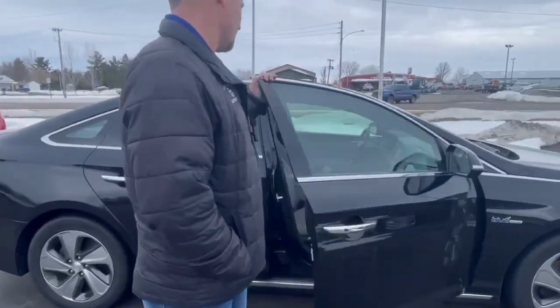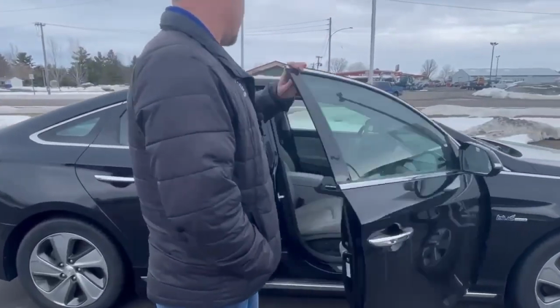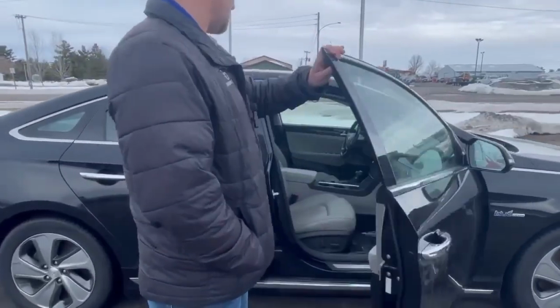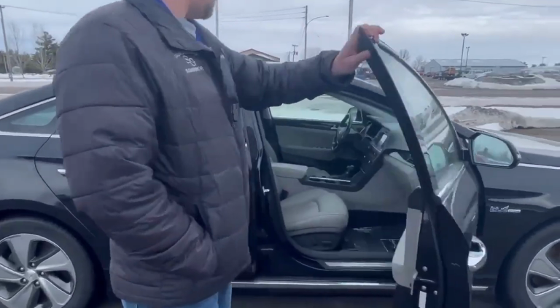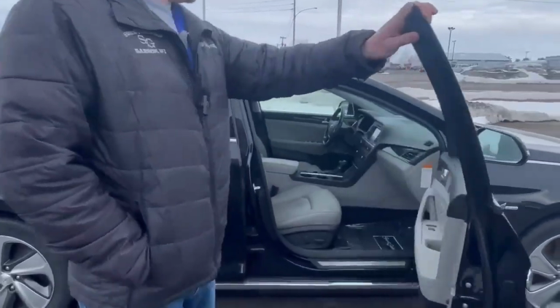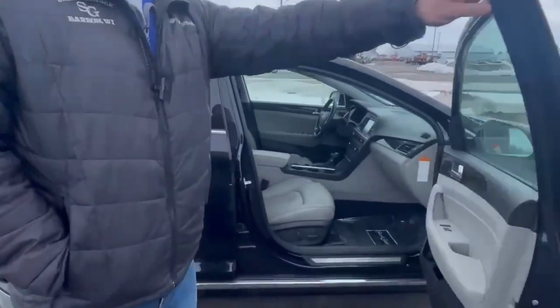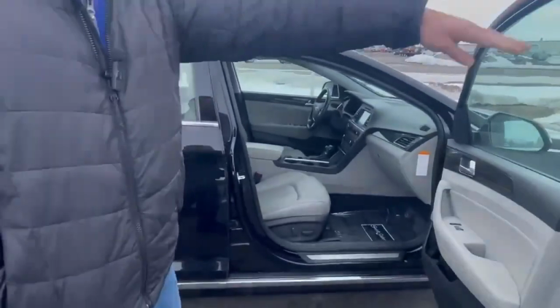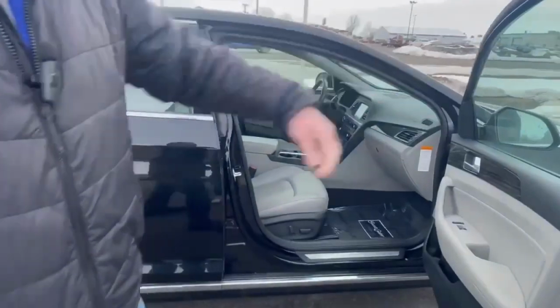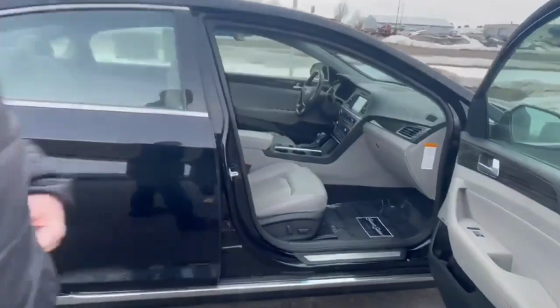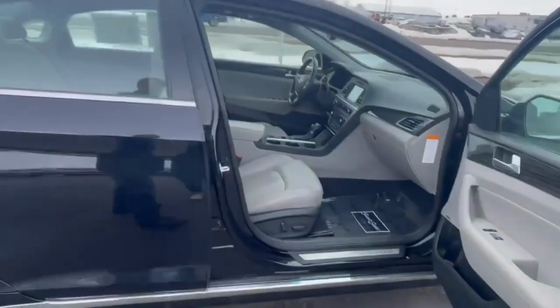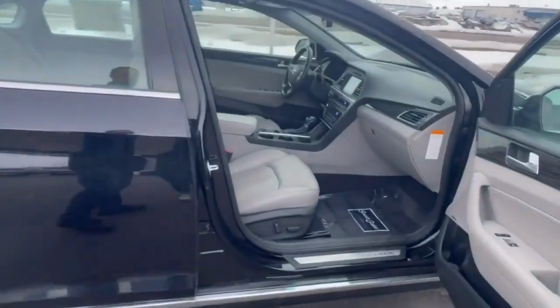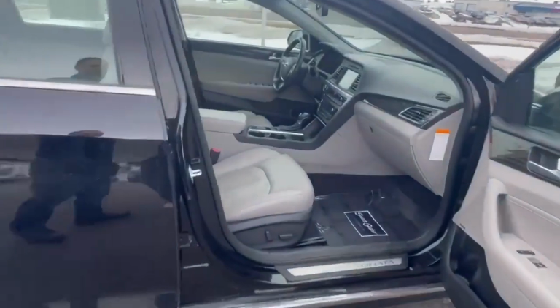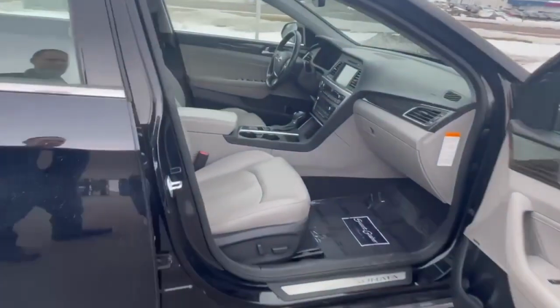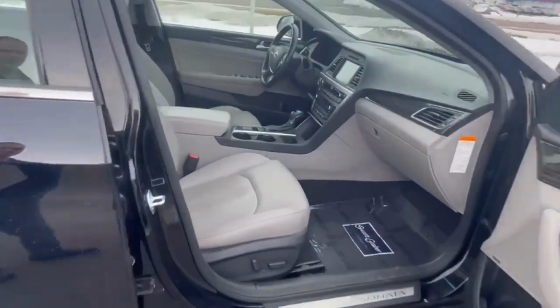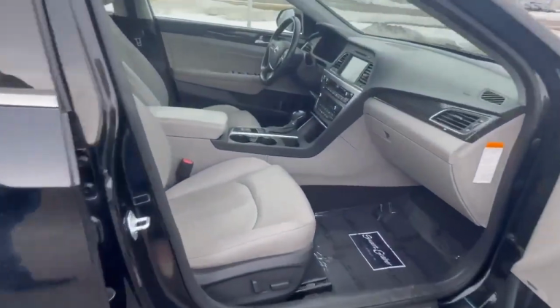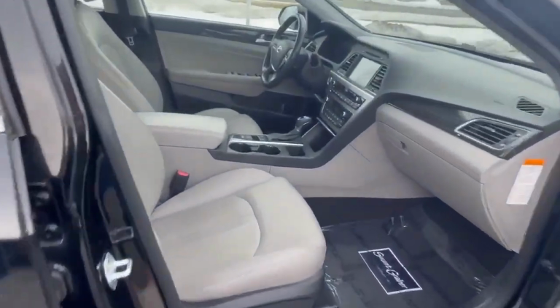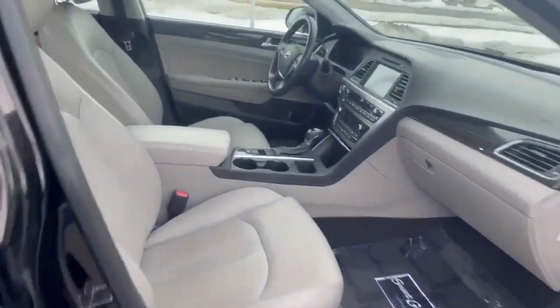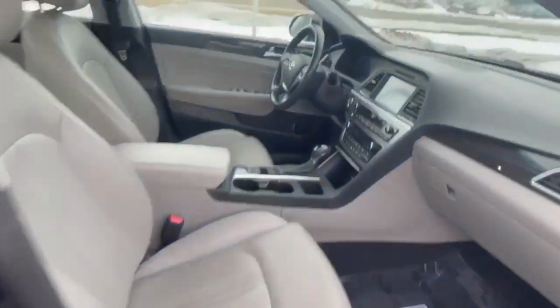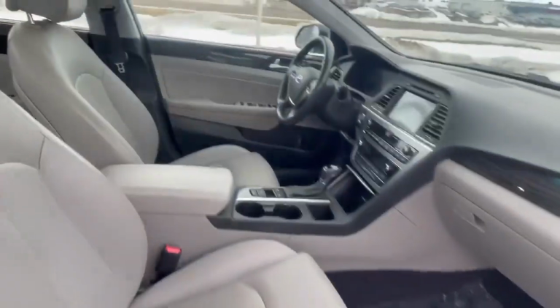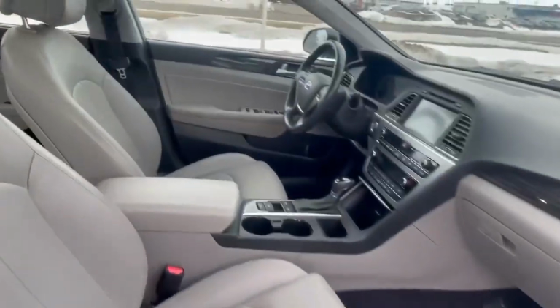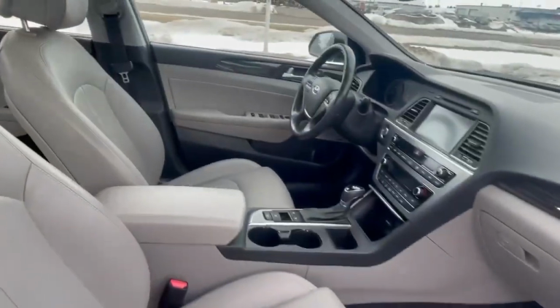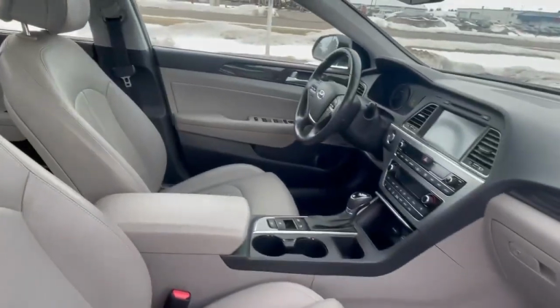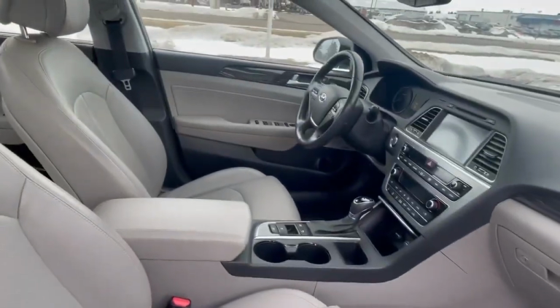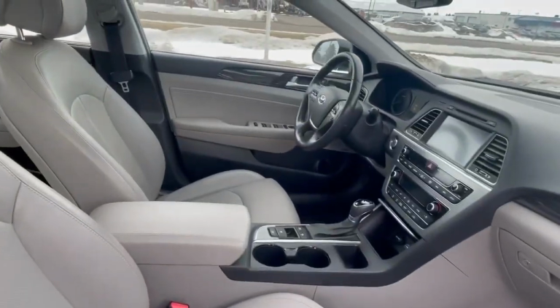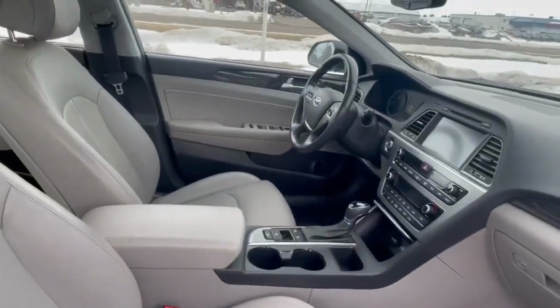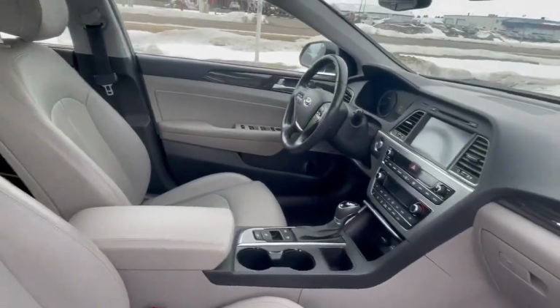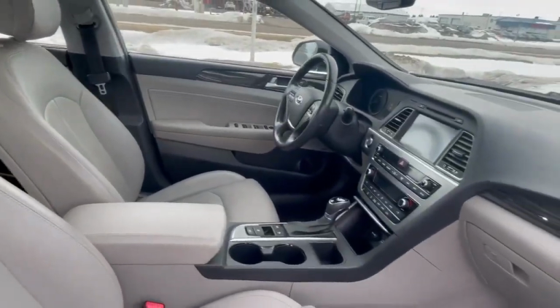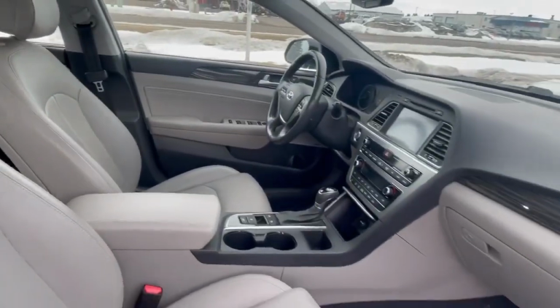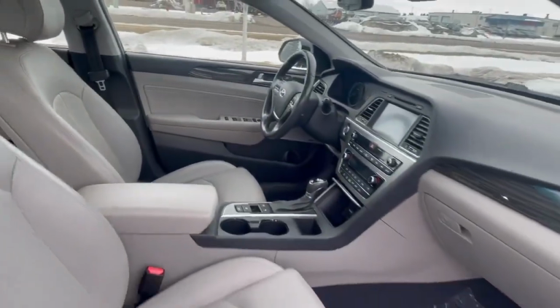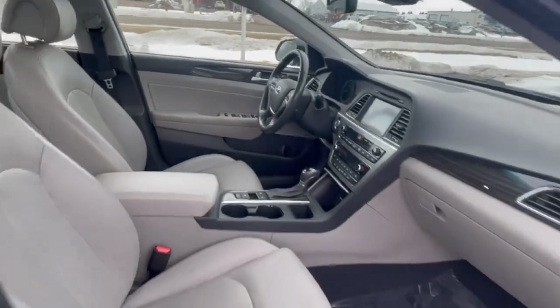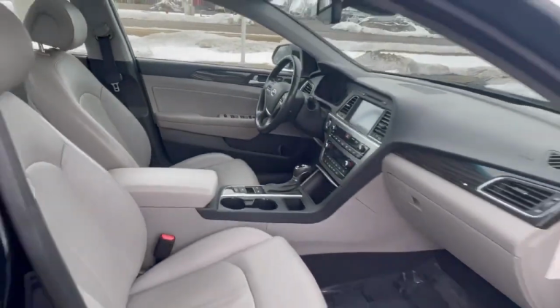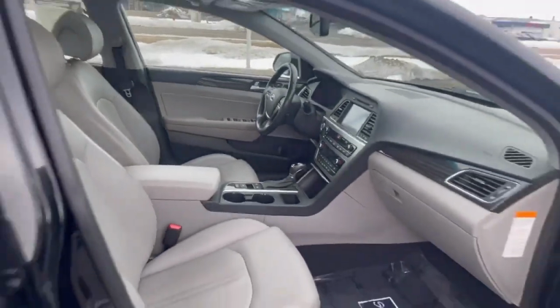Taking a peek inside, it does have navigation, it's got heated and cooled seats in the front.